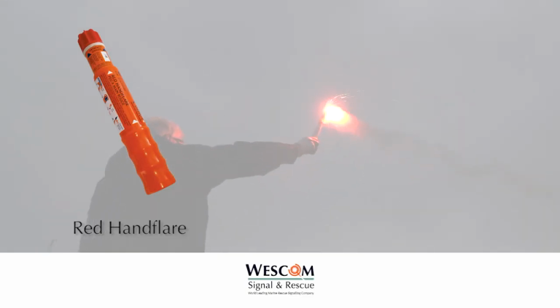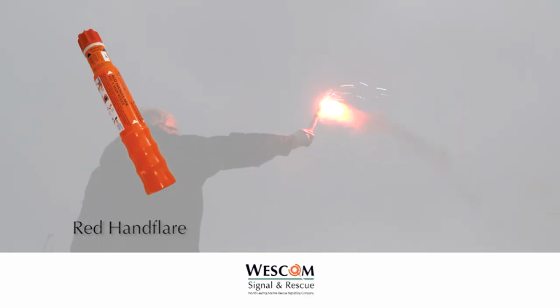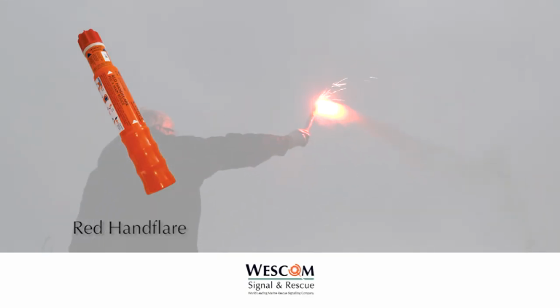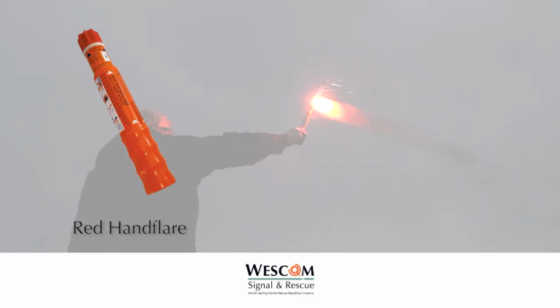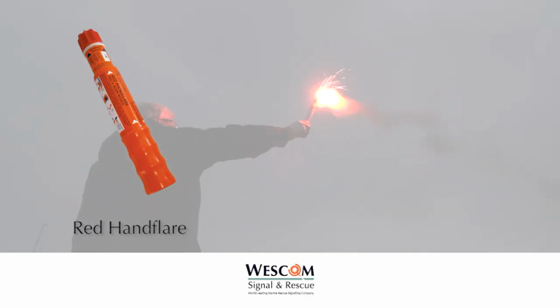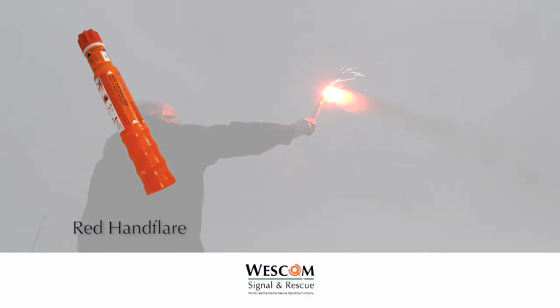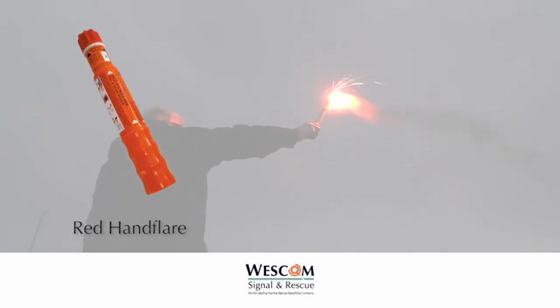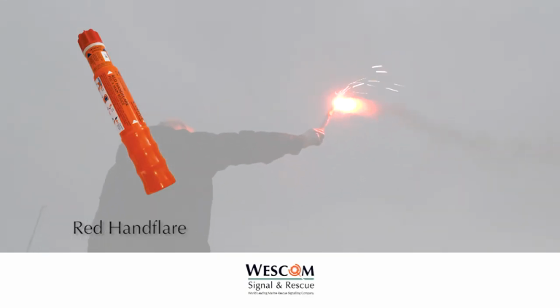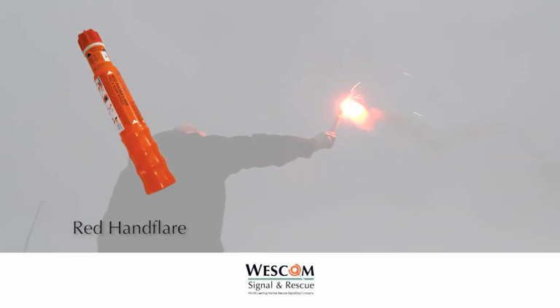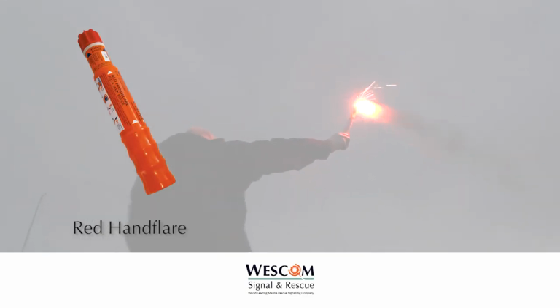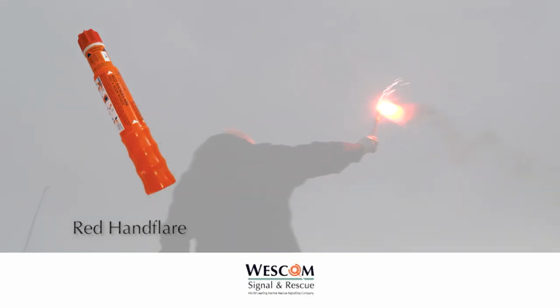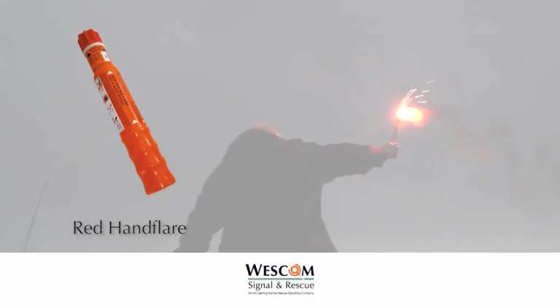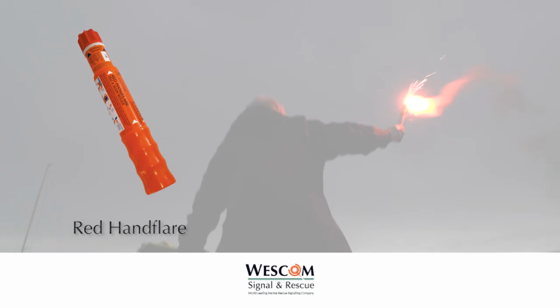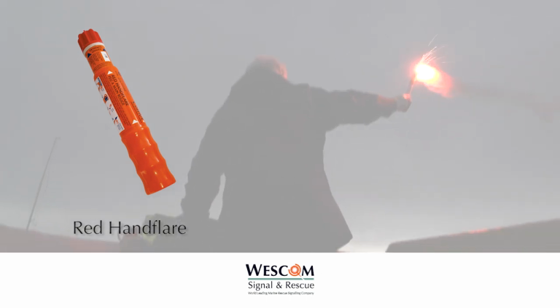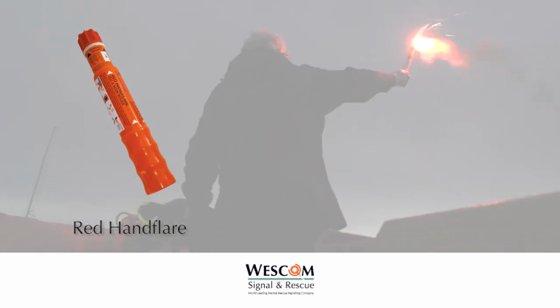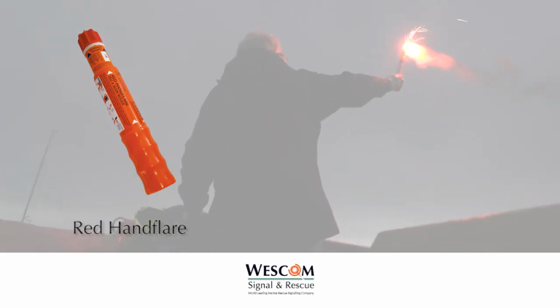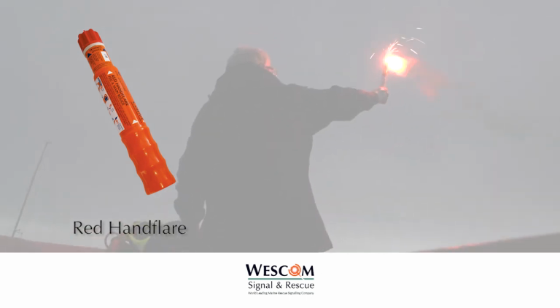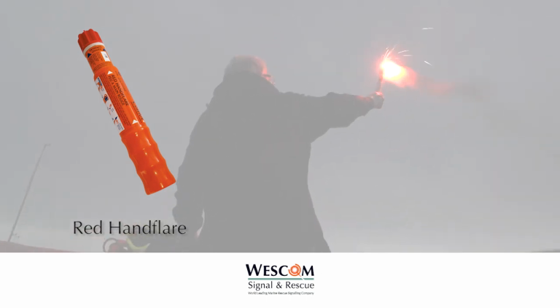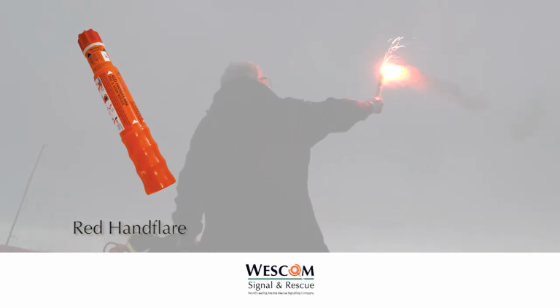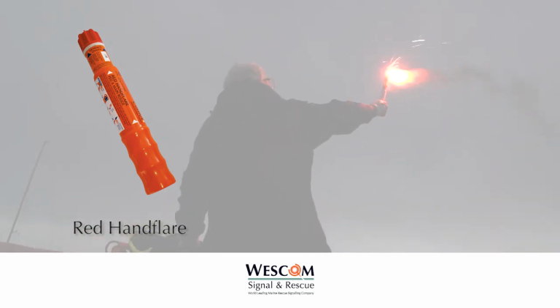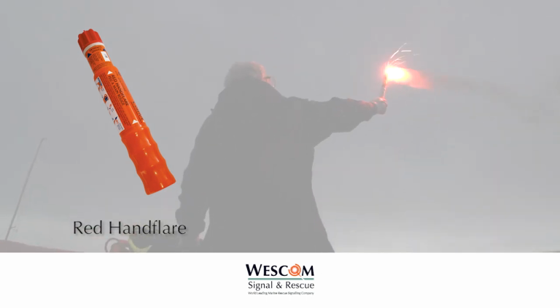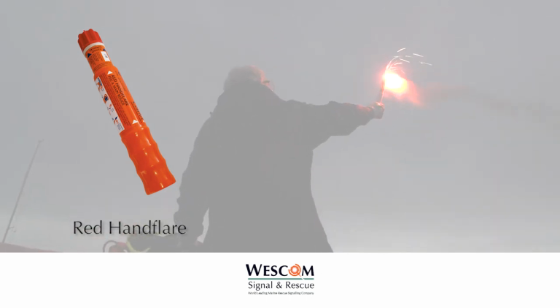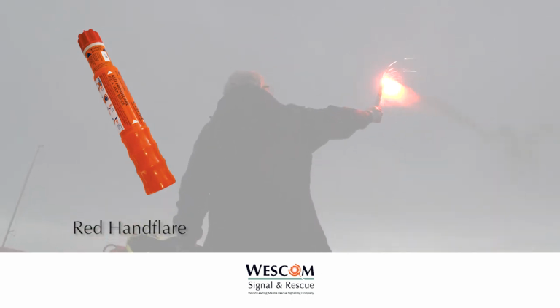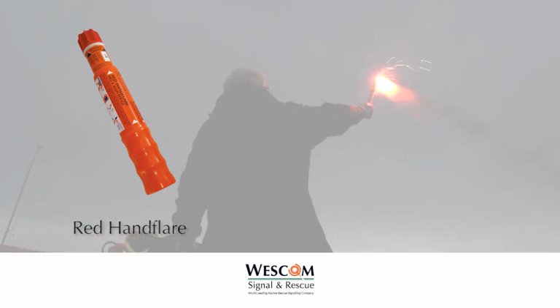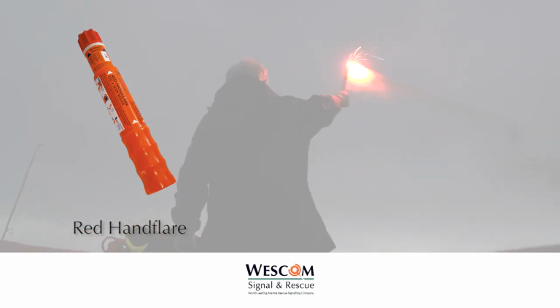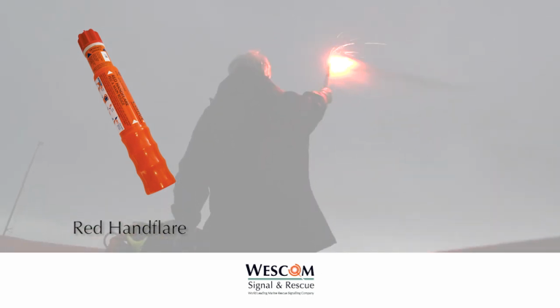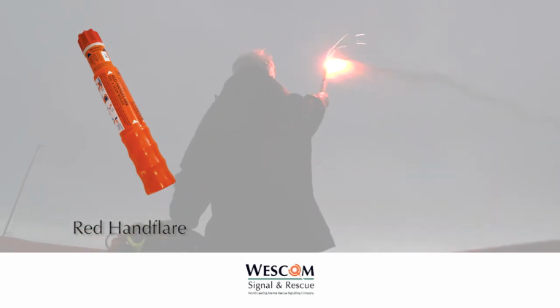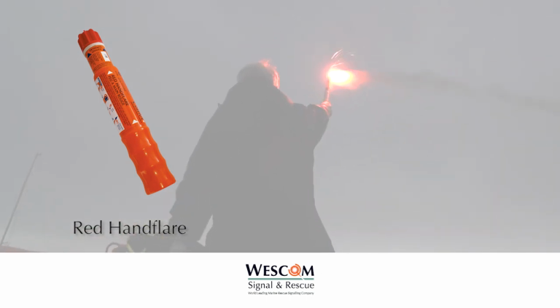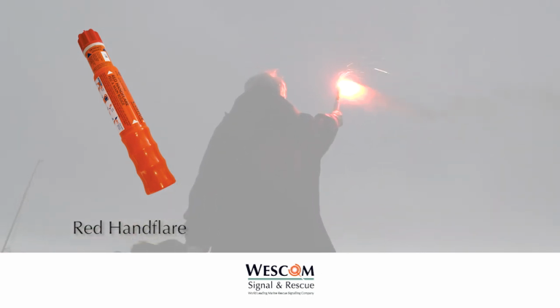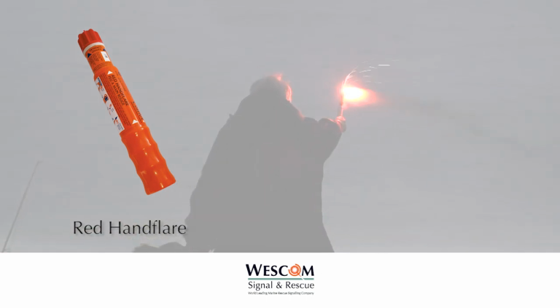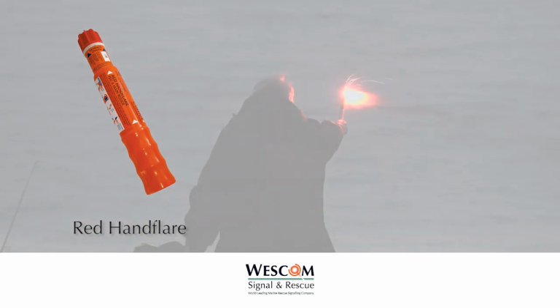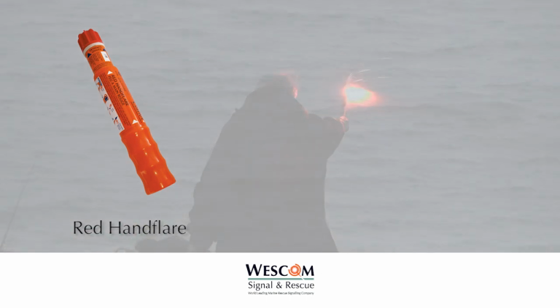Burns for 60 seconds at 15,000 candela and cannot be extinguished even if fully immersed.